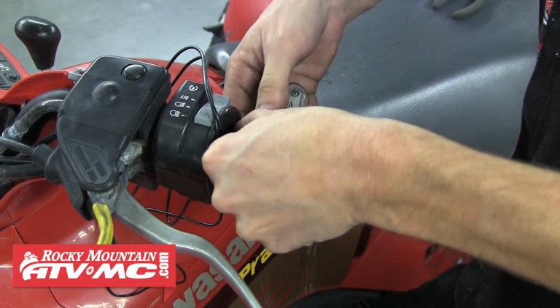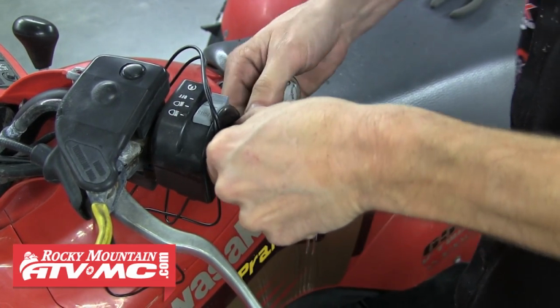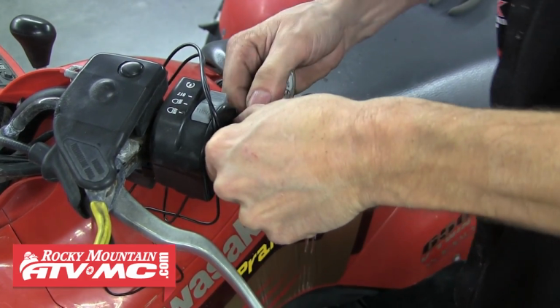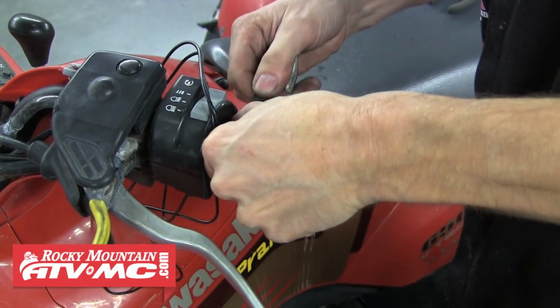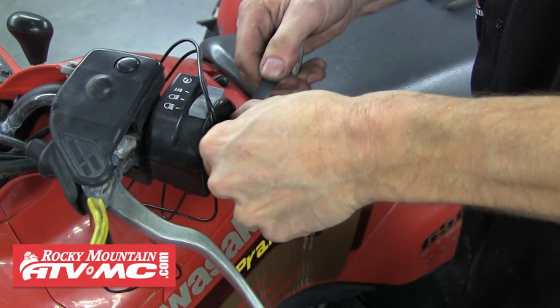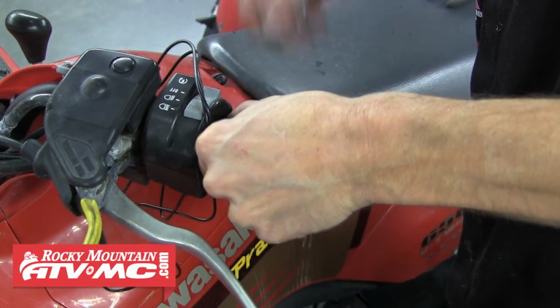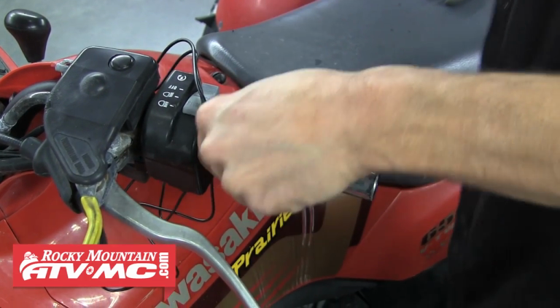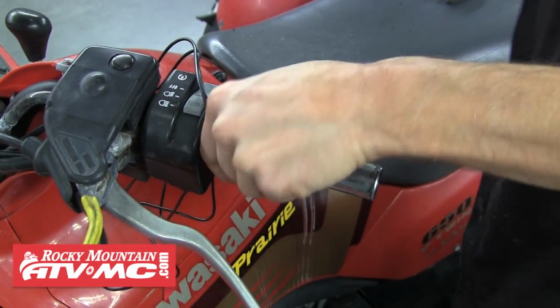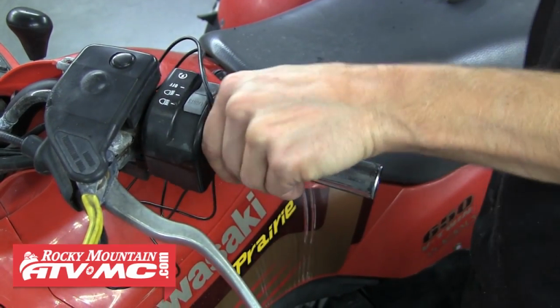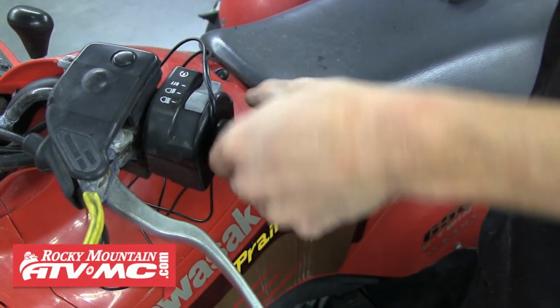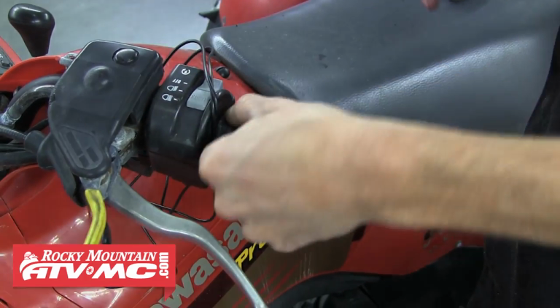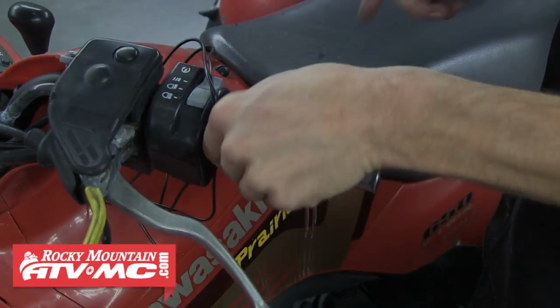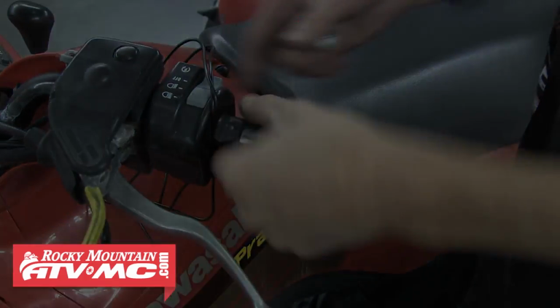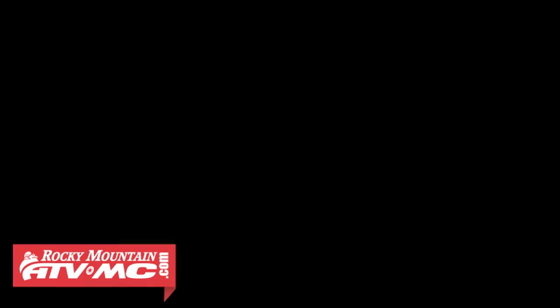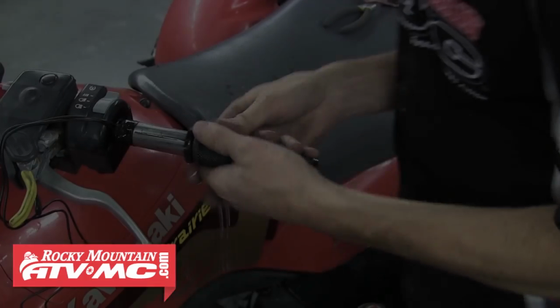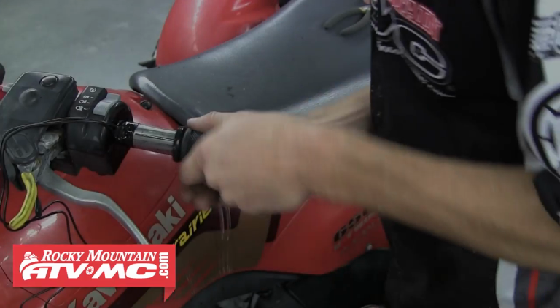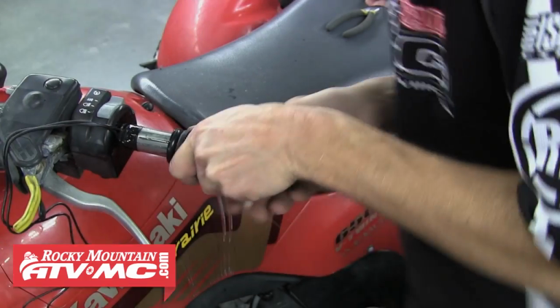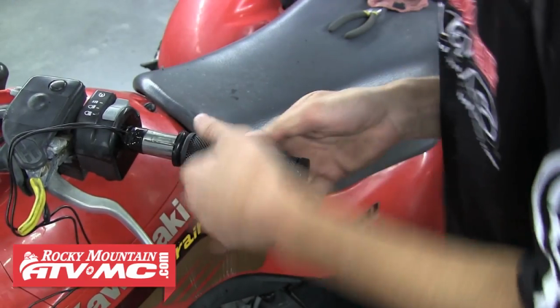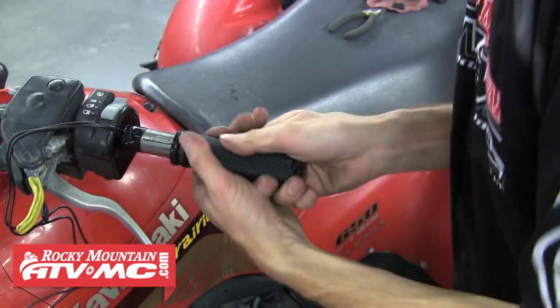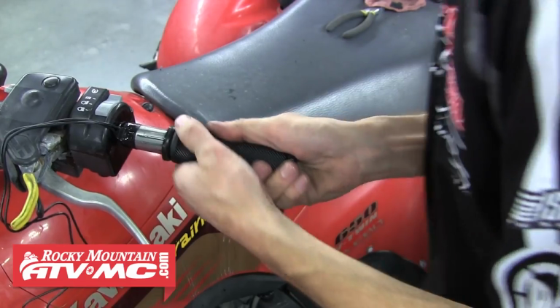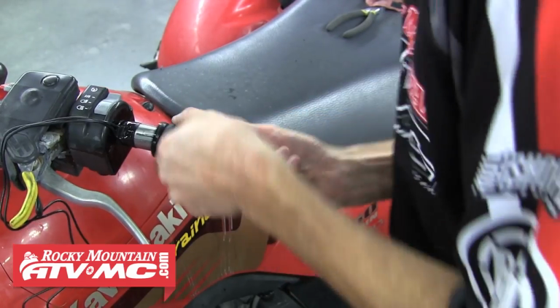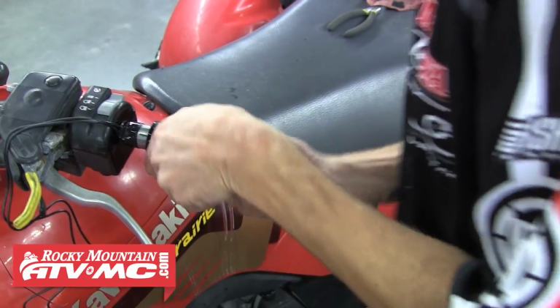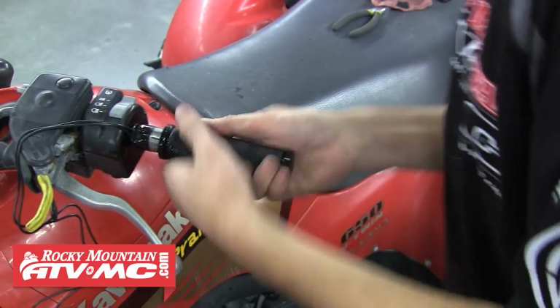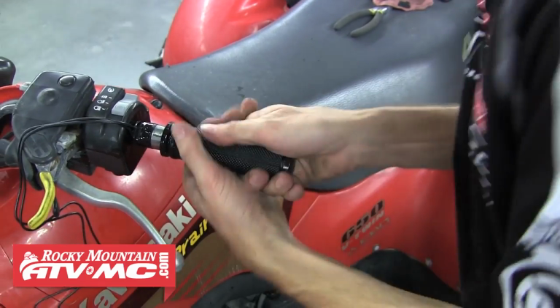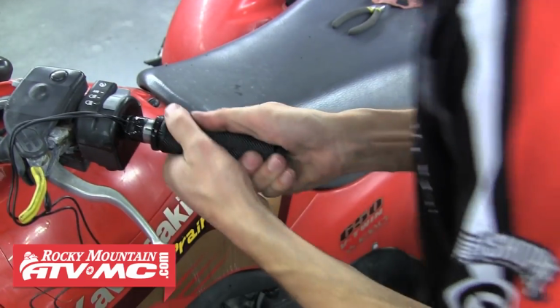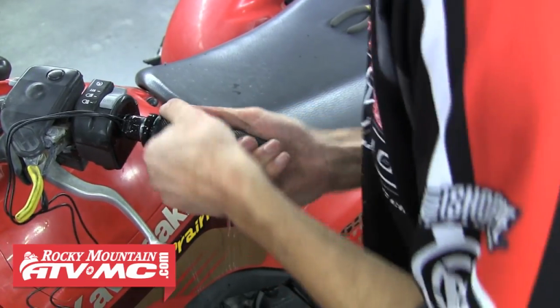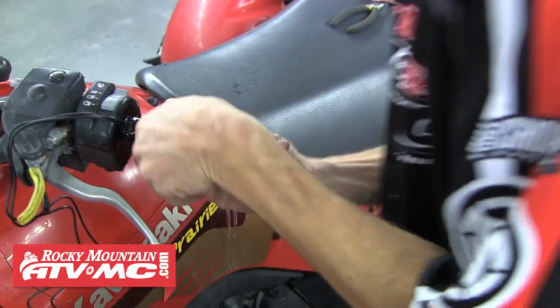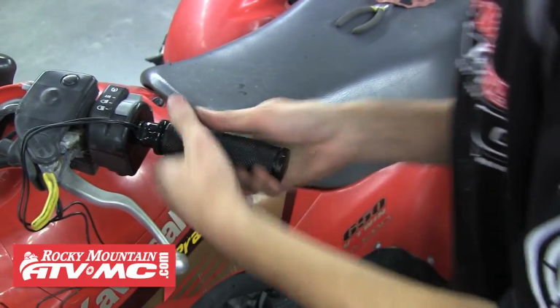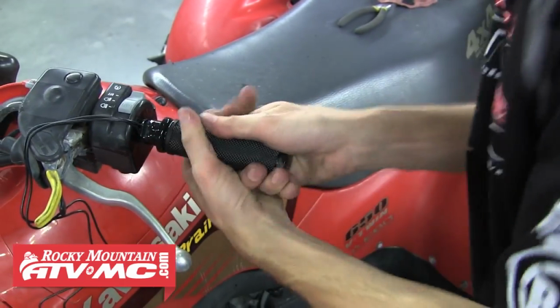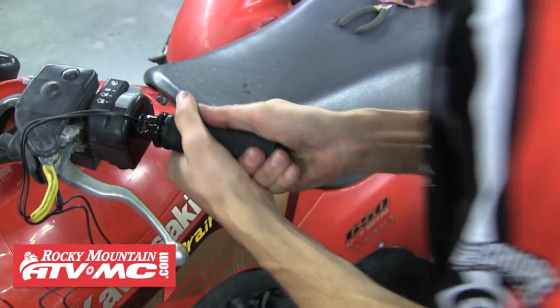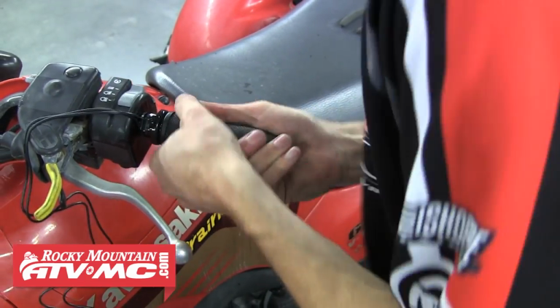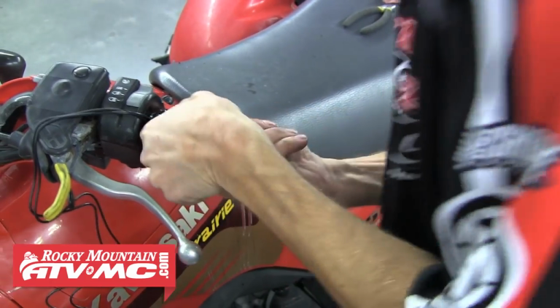Now we can install the grip. Apply a little grip glue to the bar end and inside the grip and then slide it onto the bar.